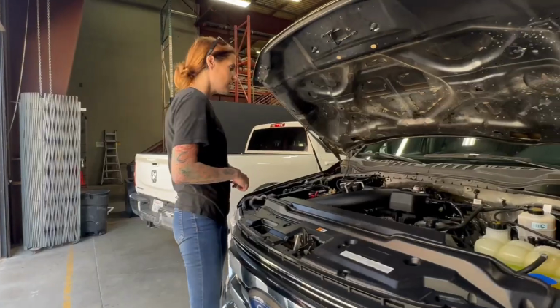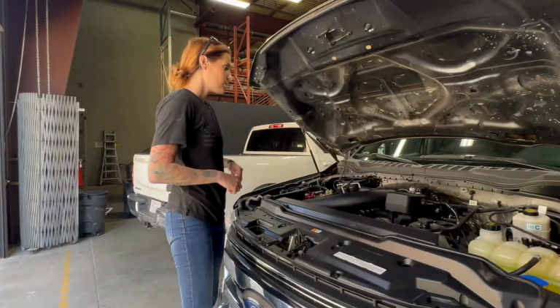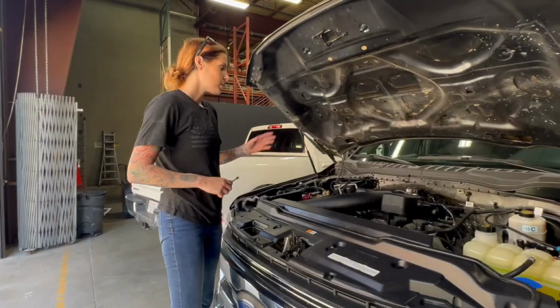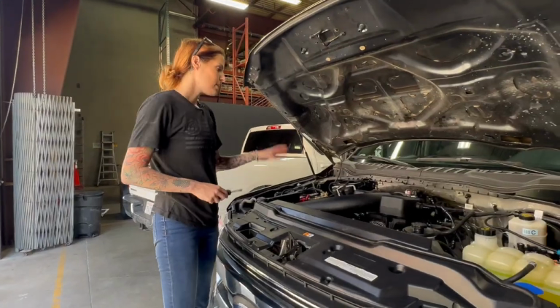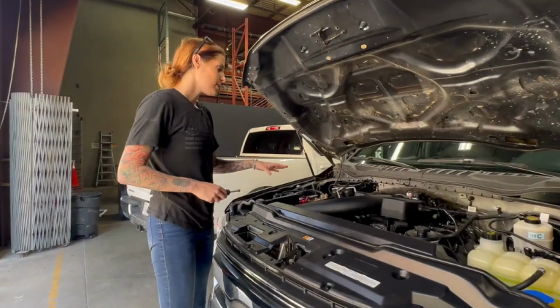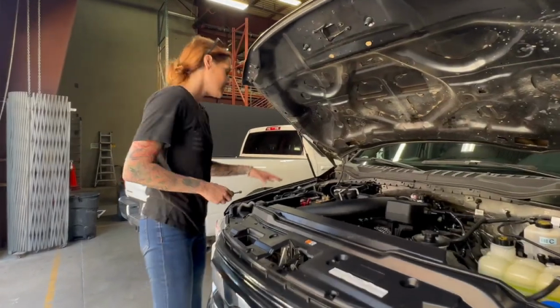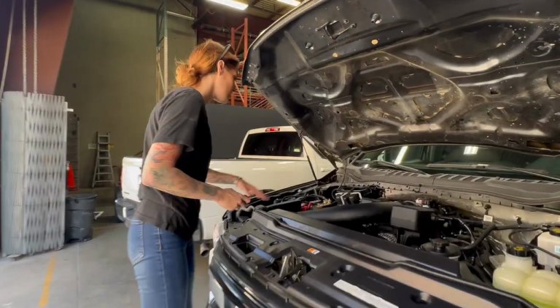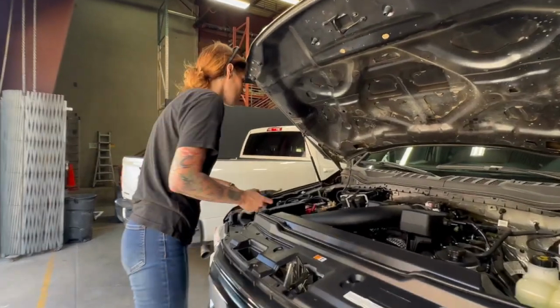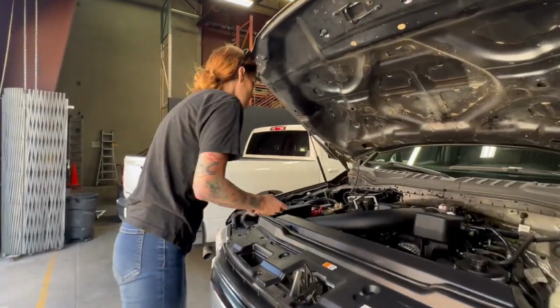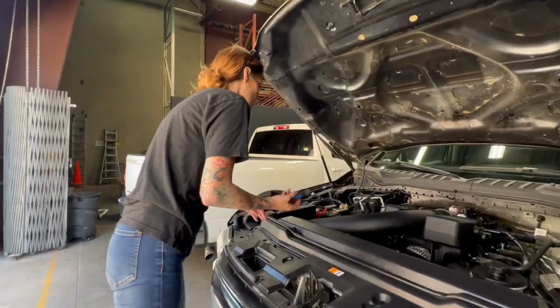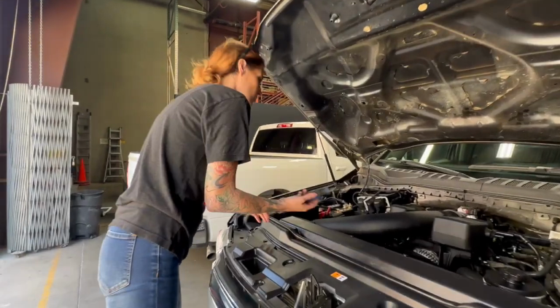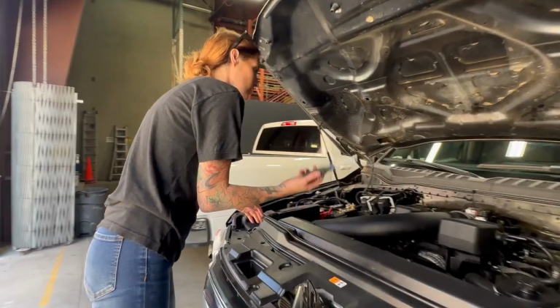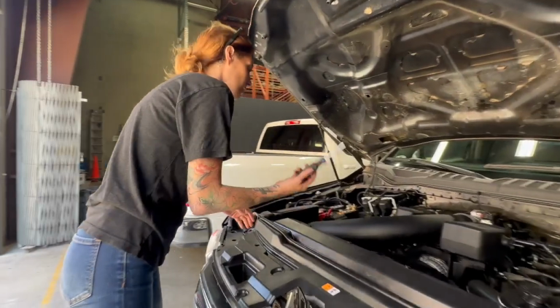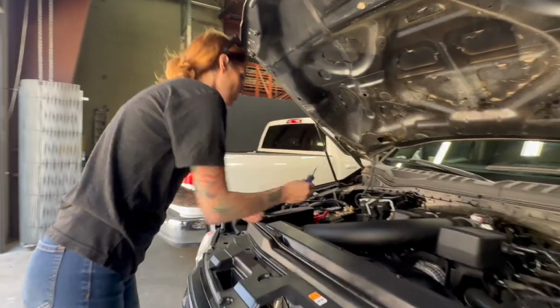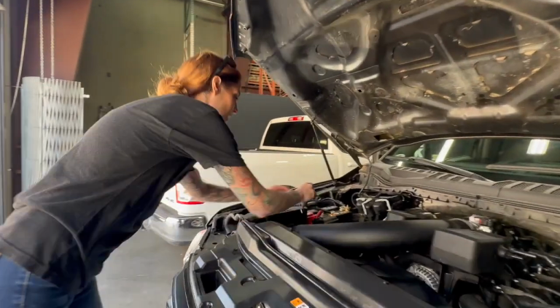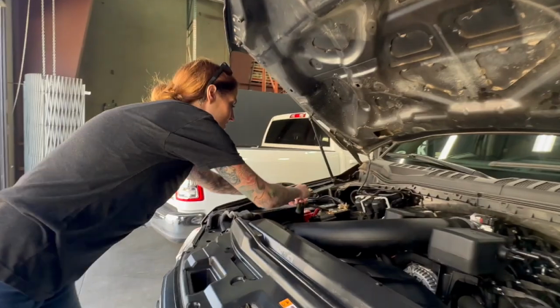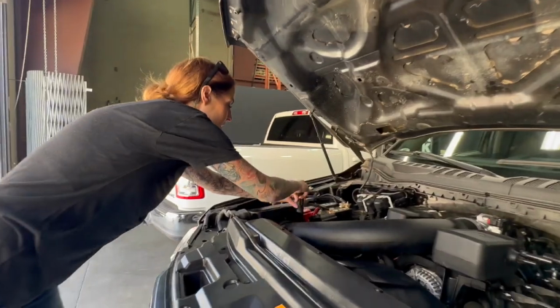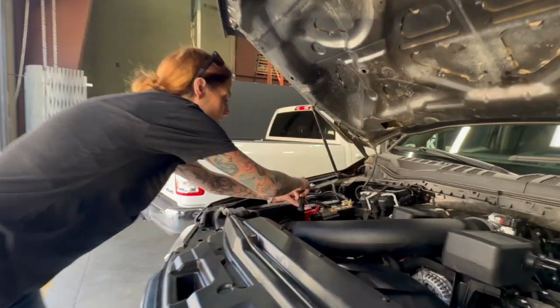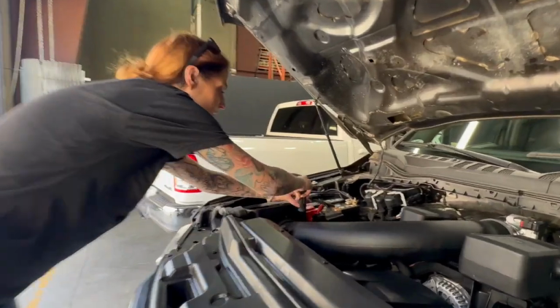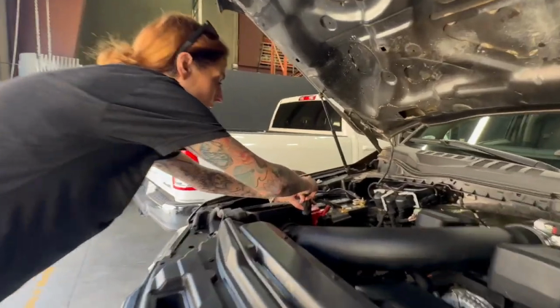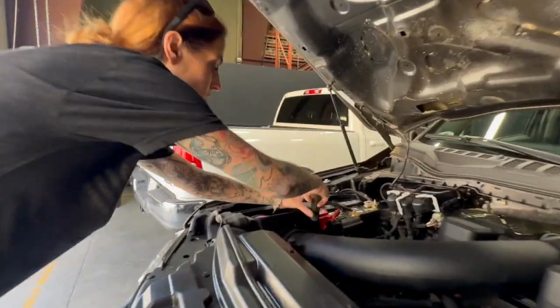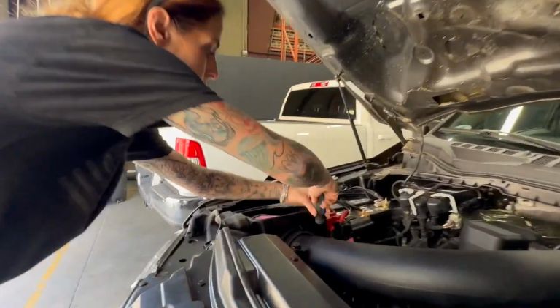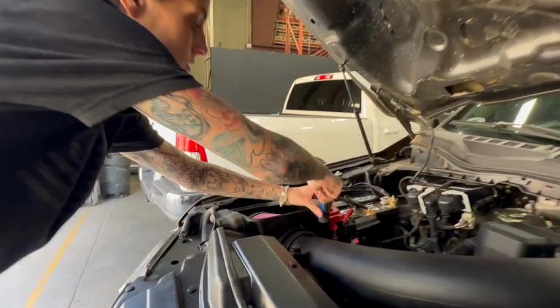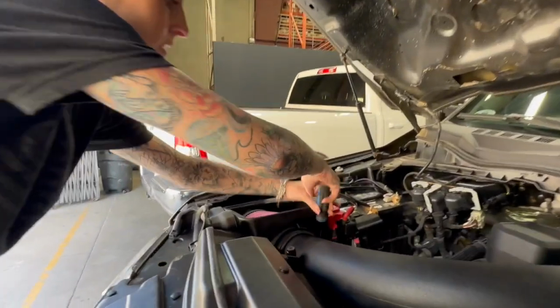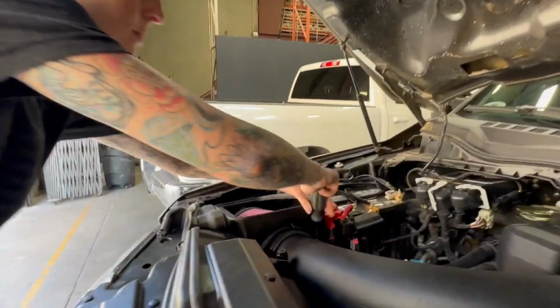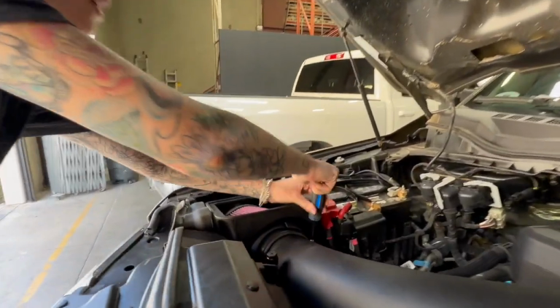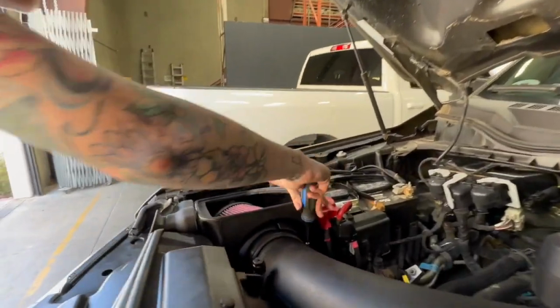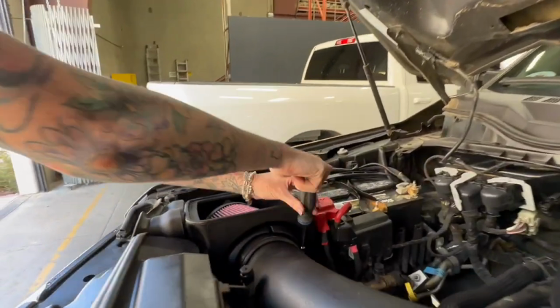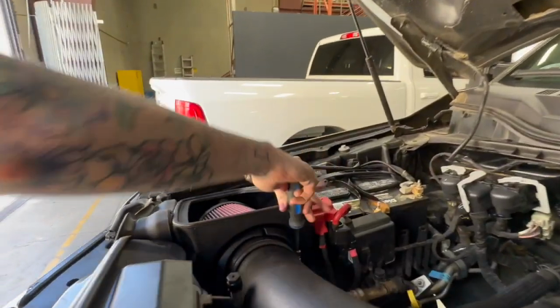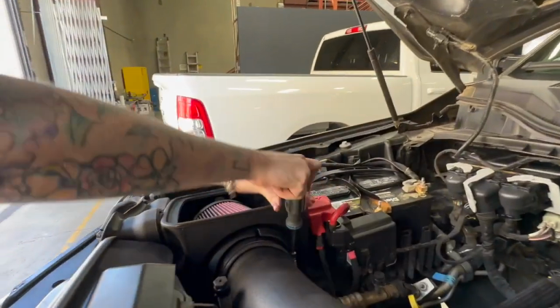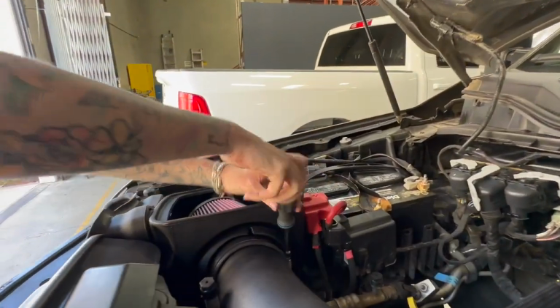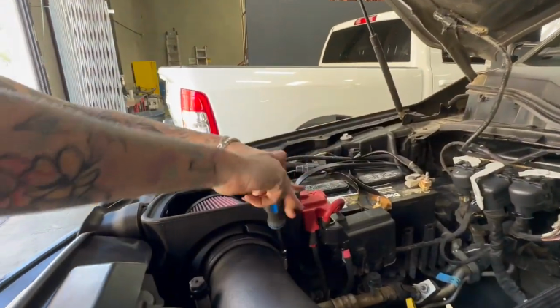Once you have the intake tube installed, you can then go back and tighten down all the hose clamps, and reconnect all the fittings.